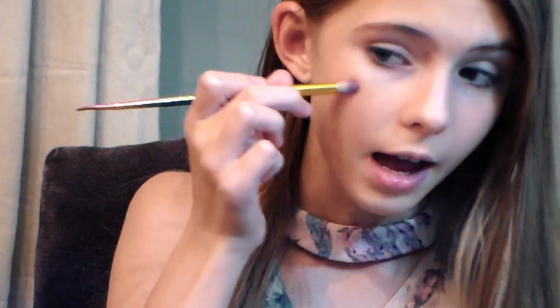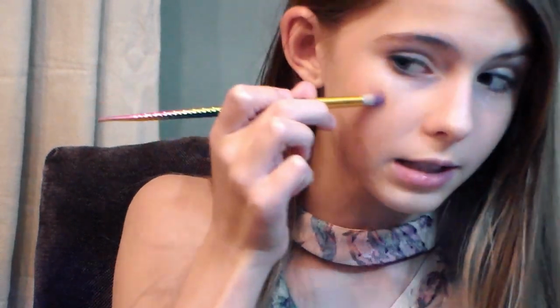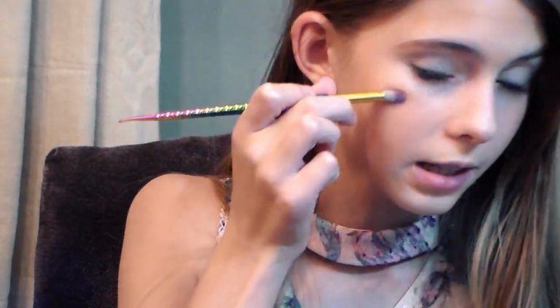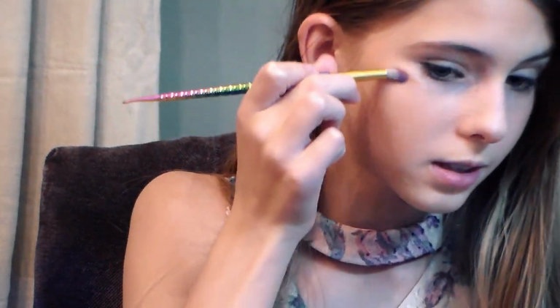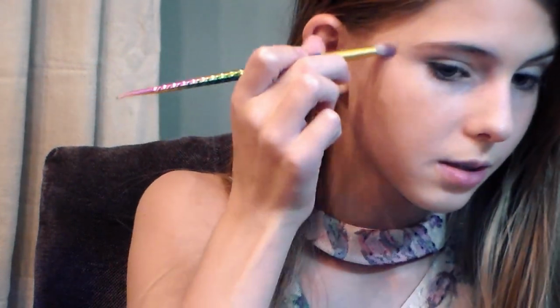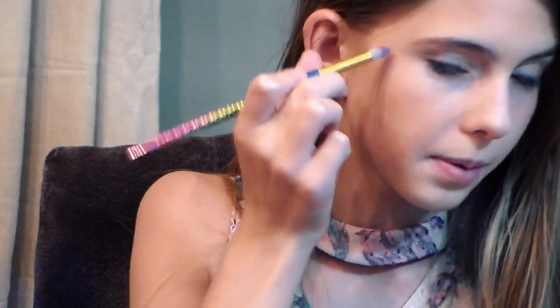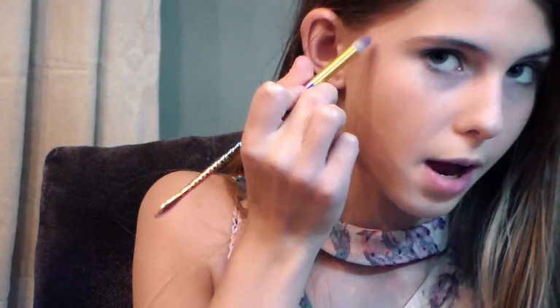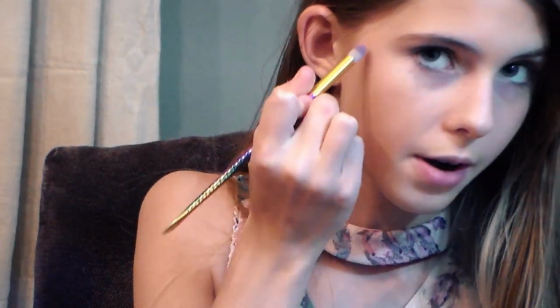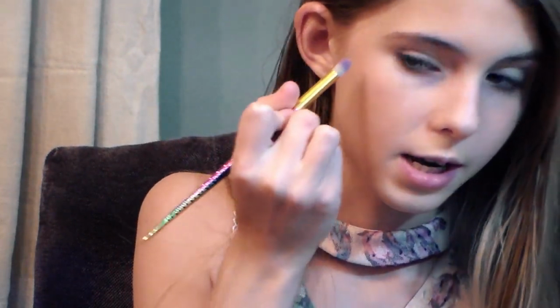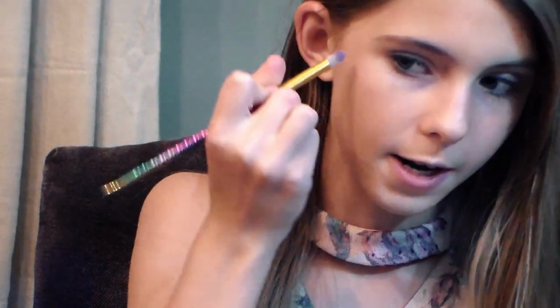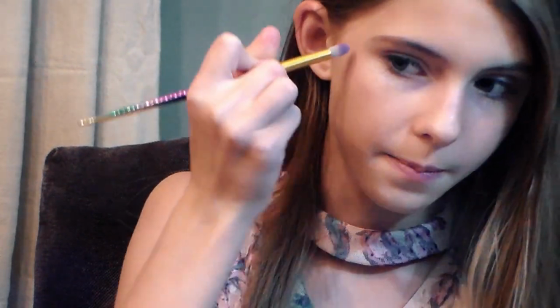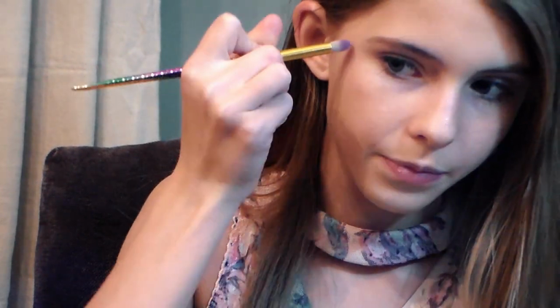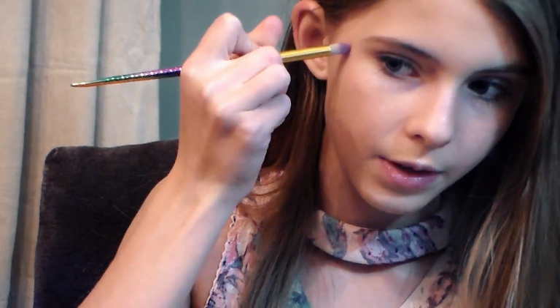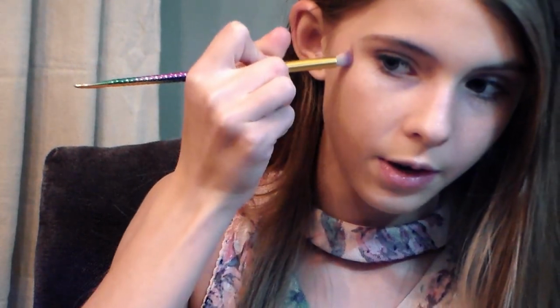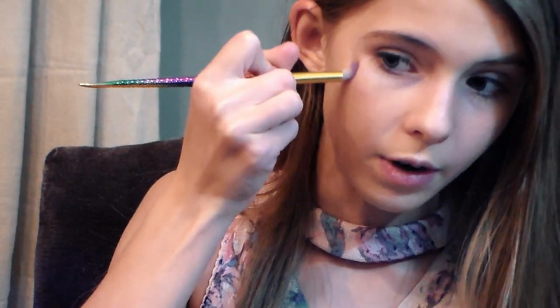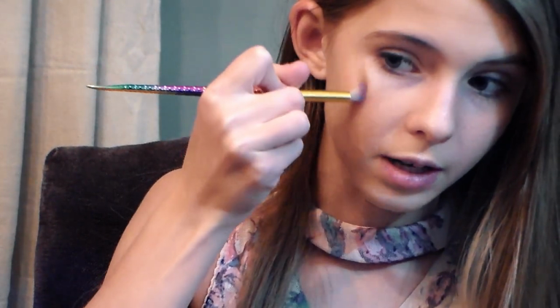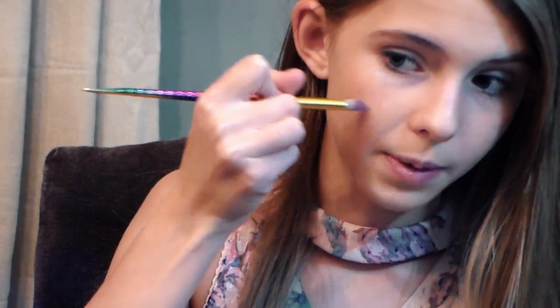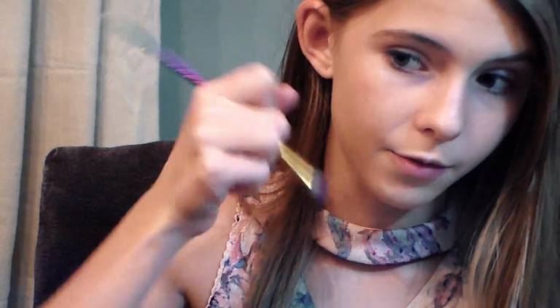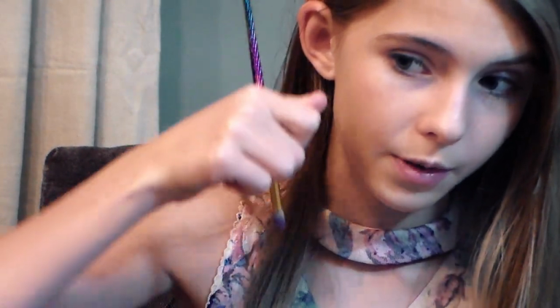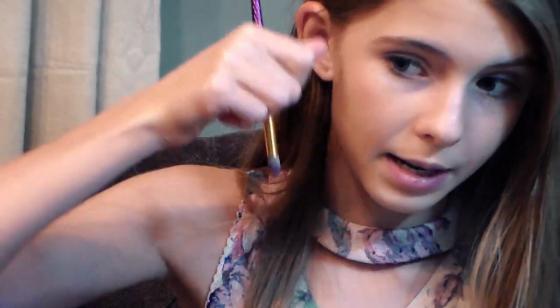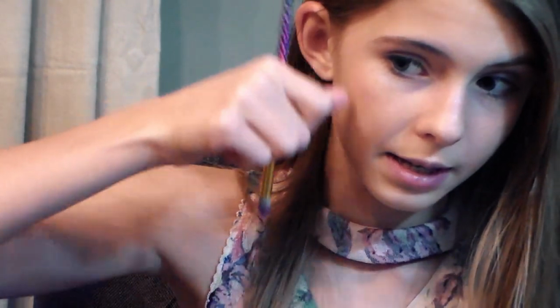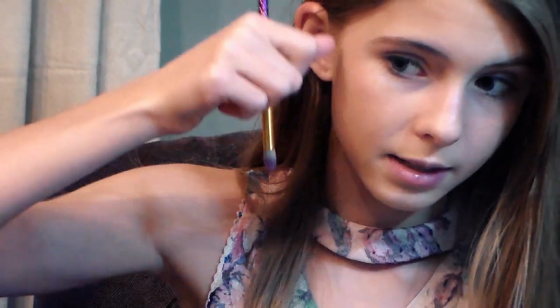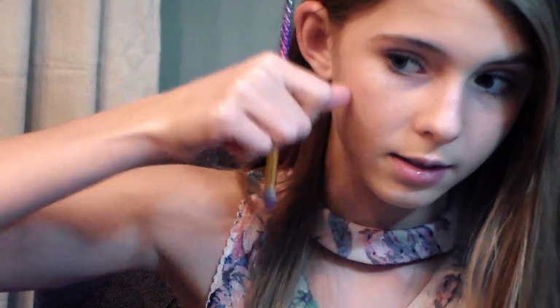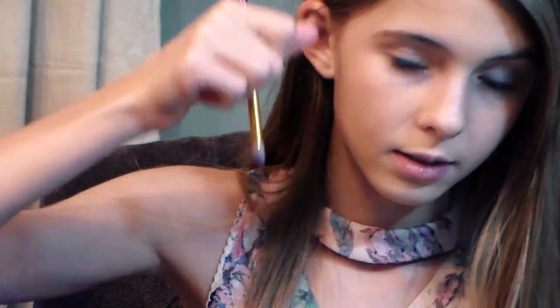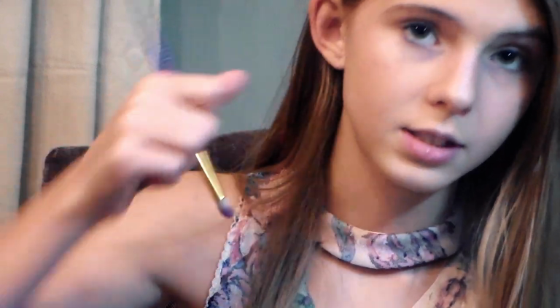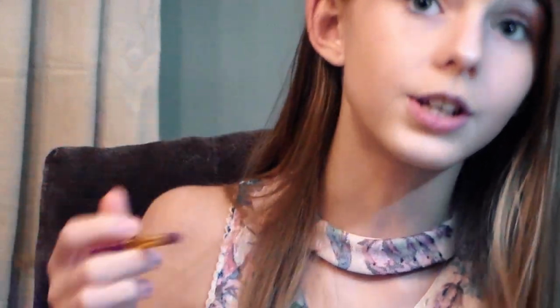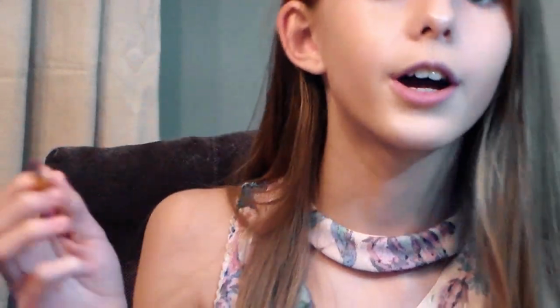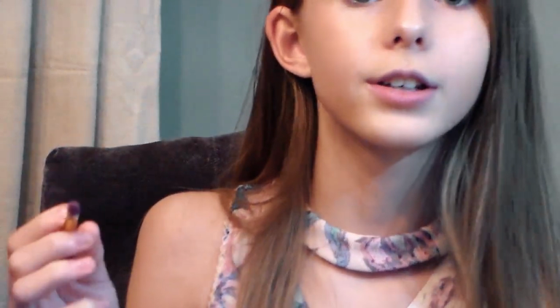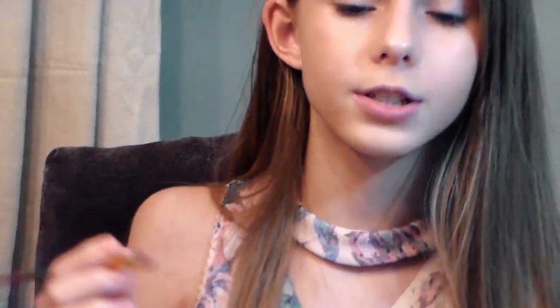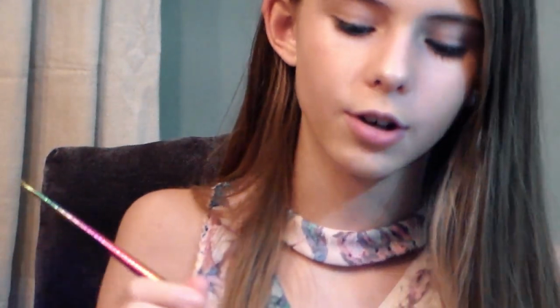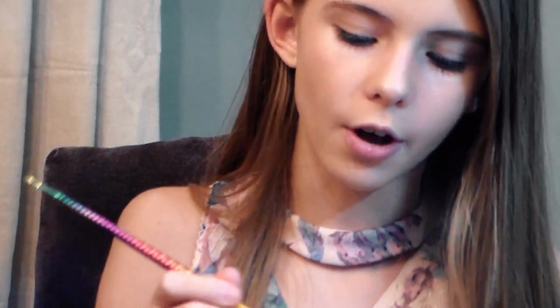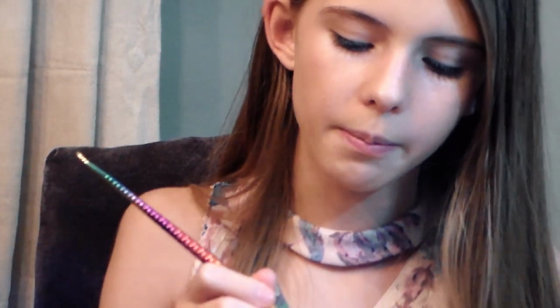I also like to apply it right here, right above where my cheek color is going to go.